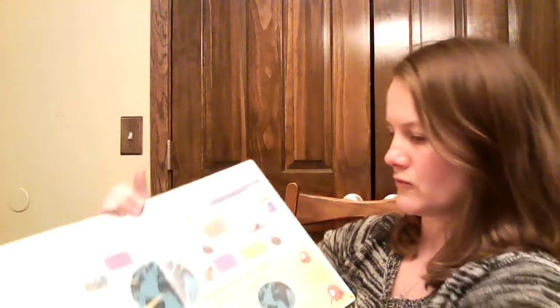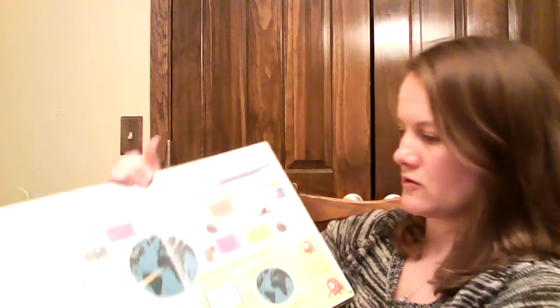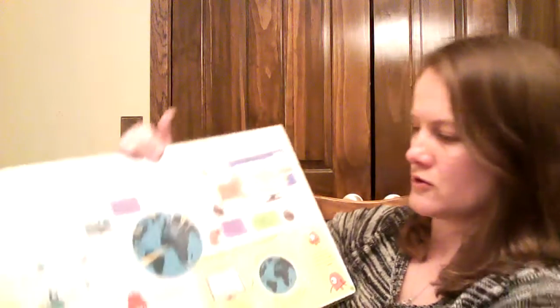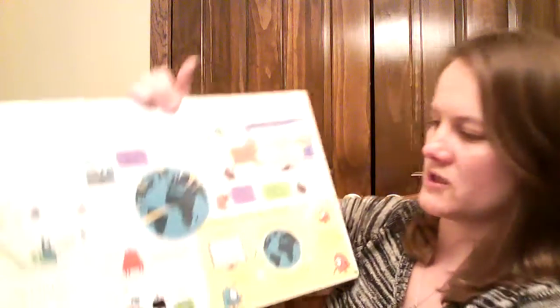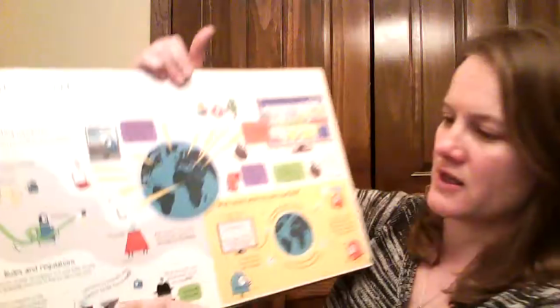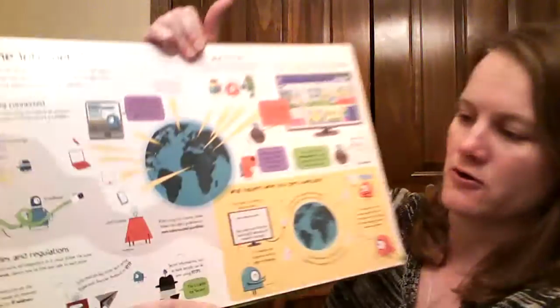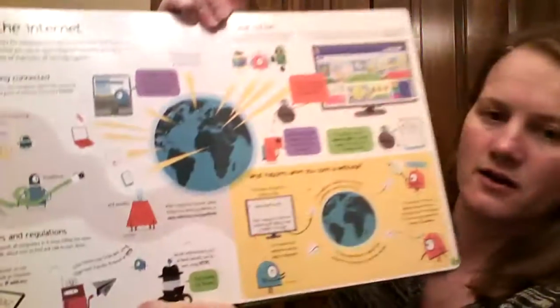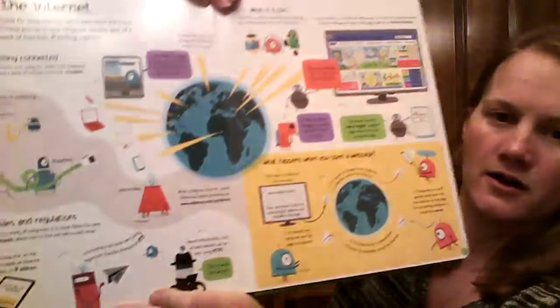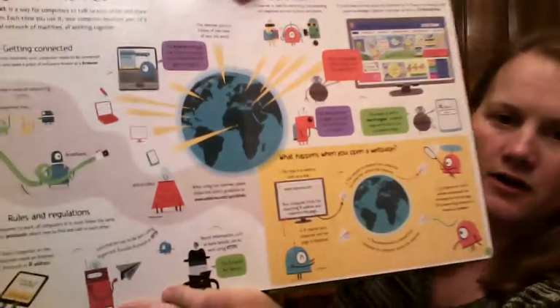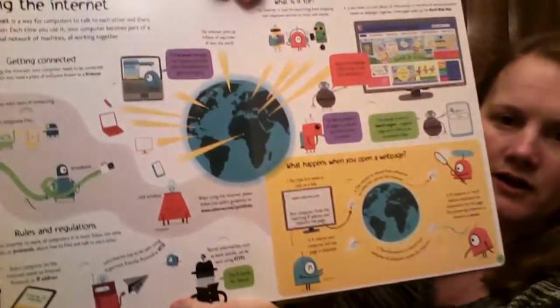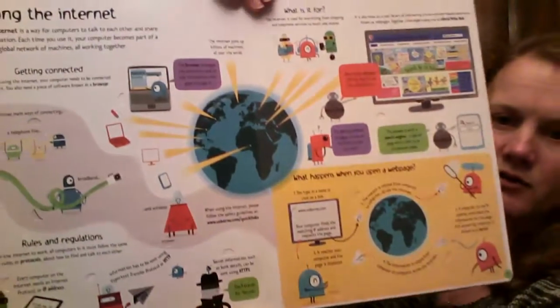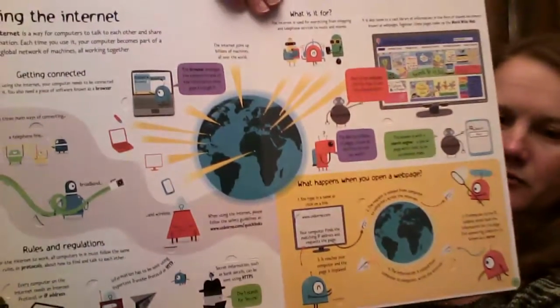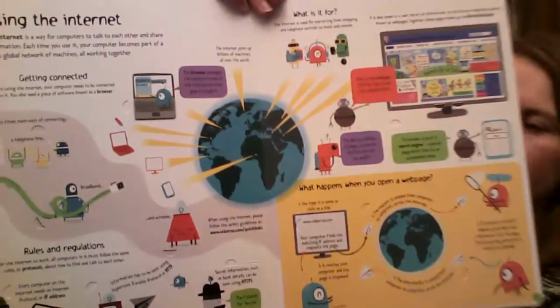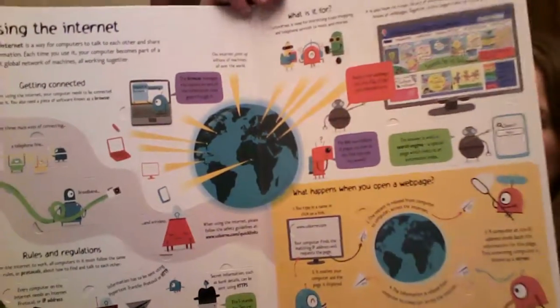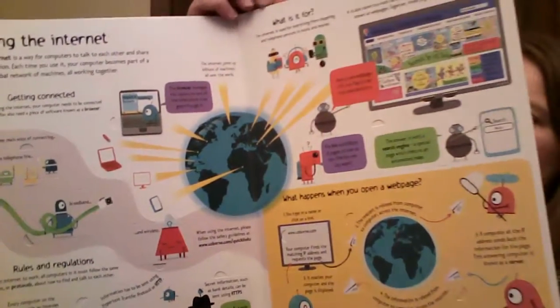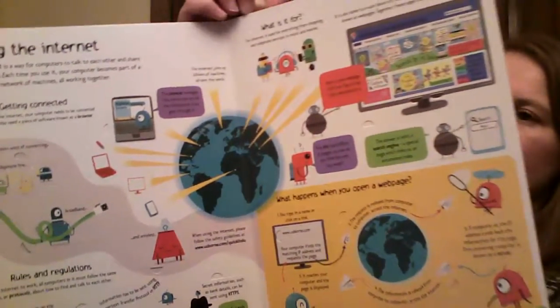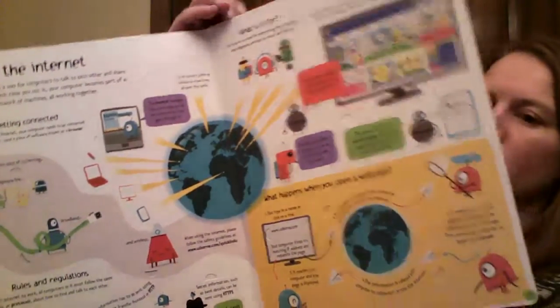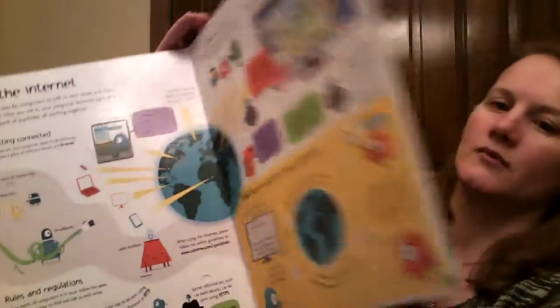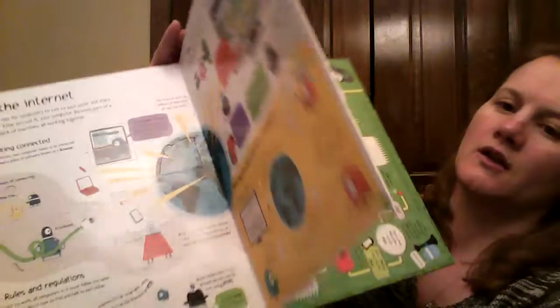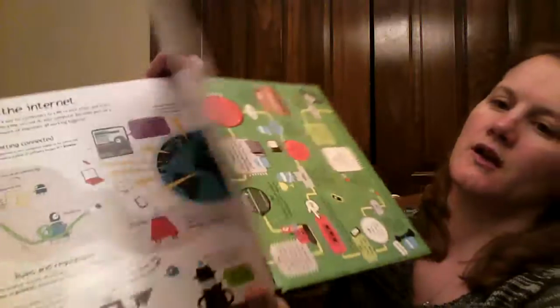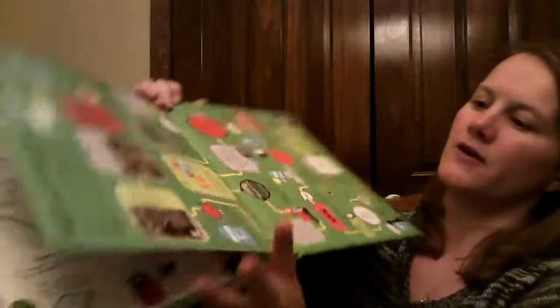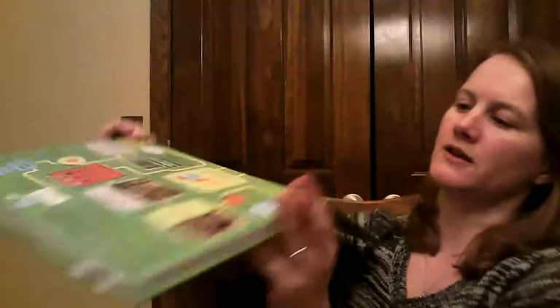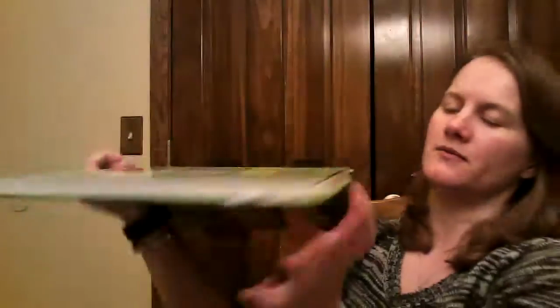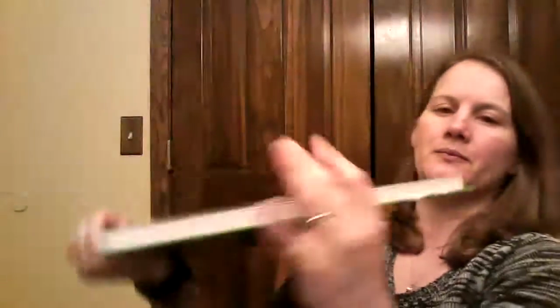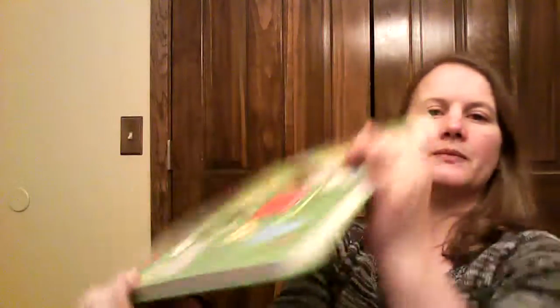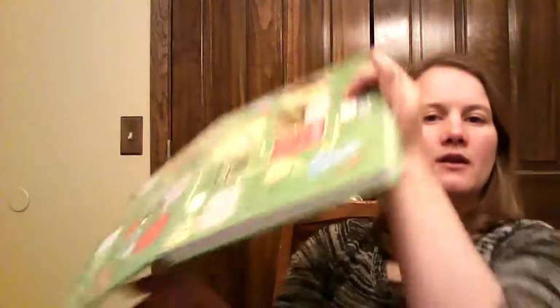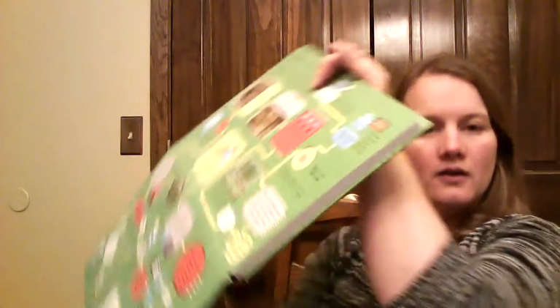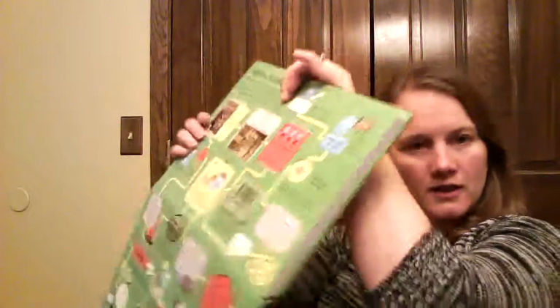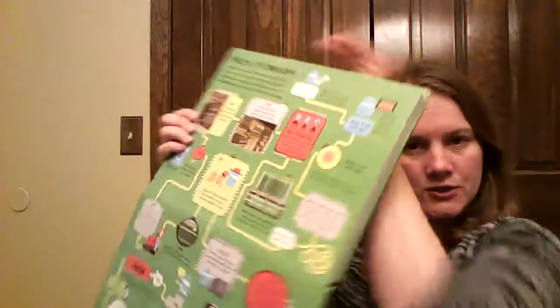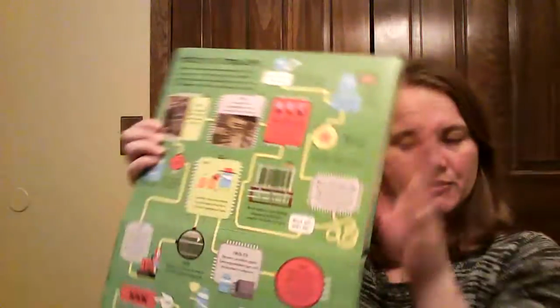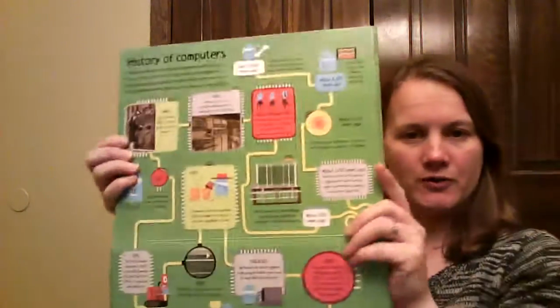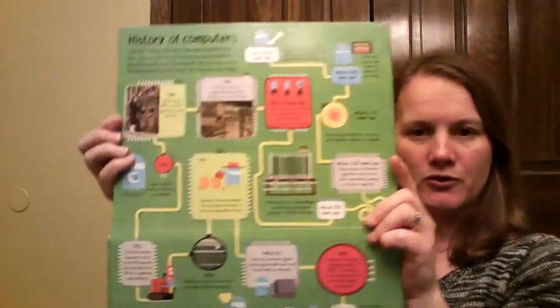Using the internet and how that can be useful. And finally, the history of computers.